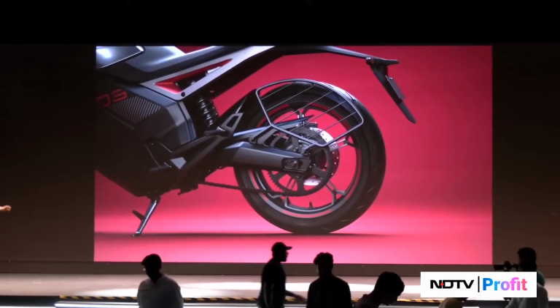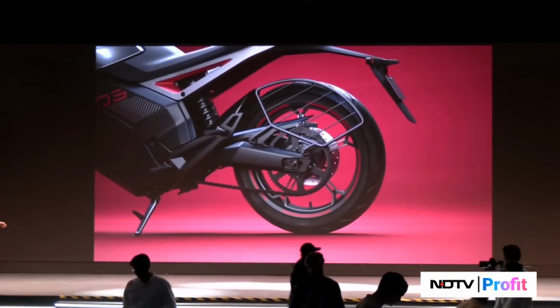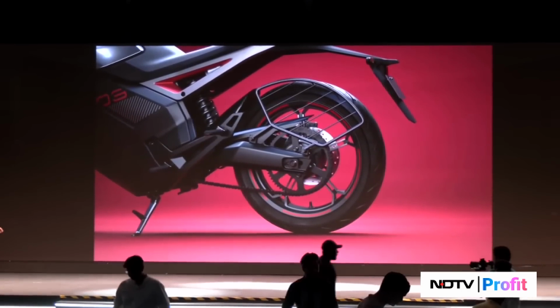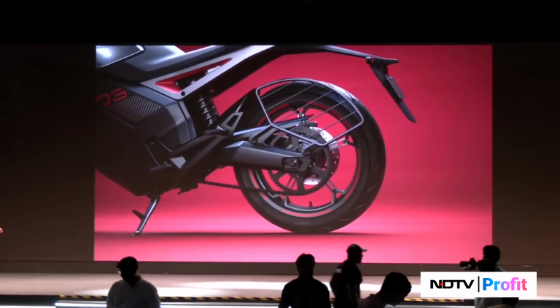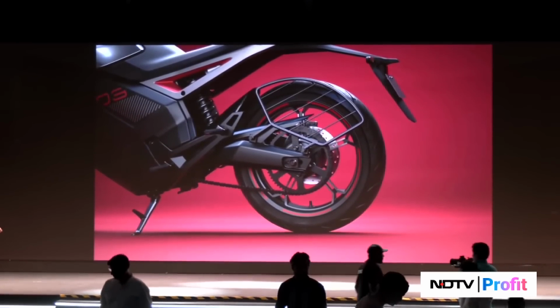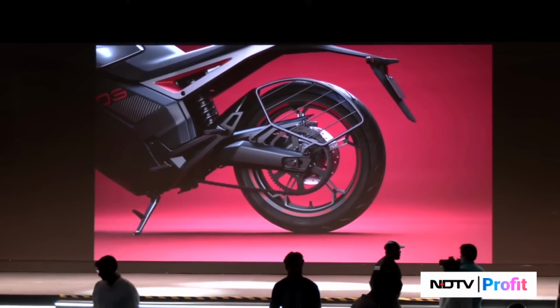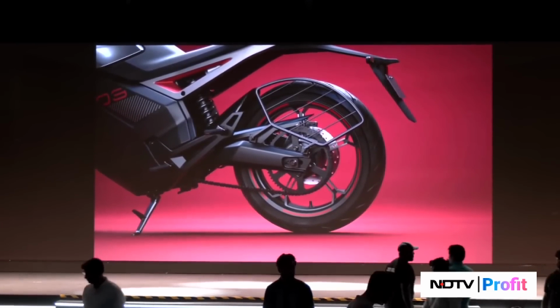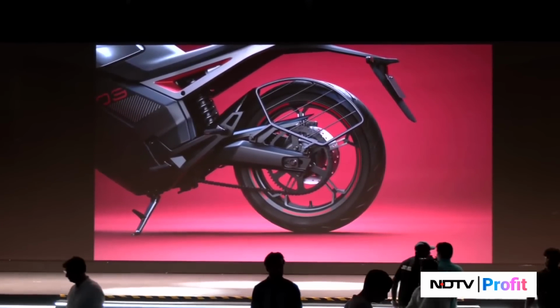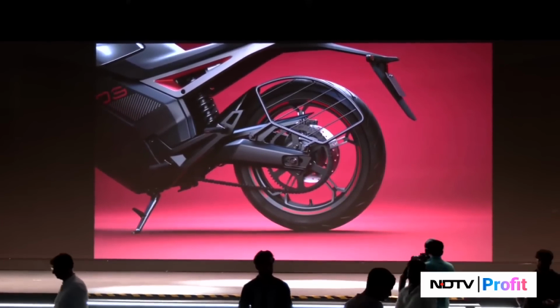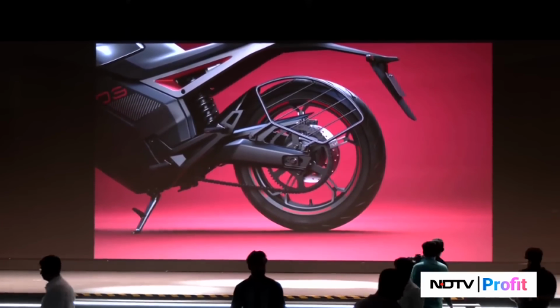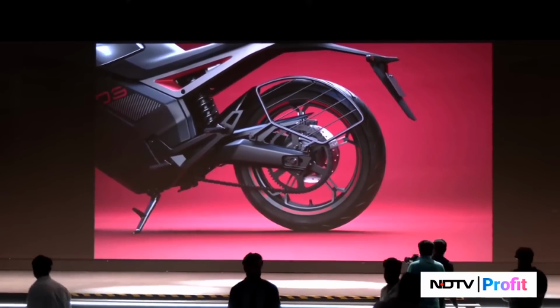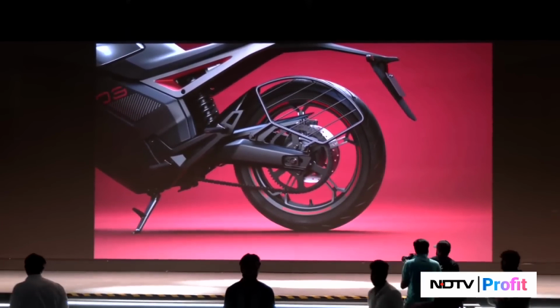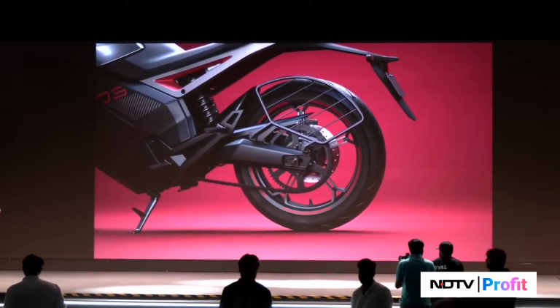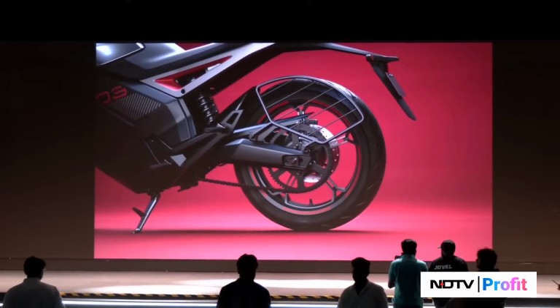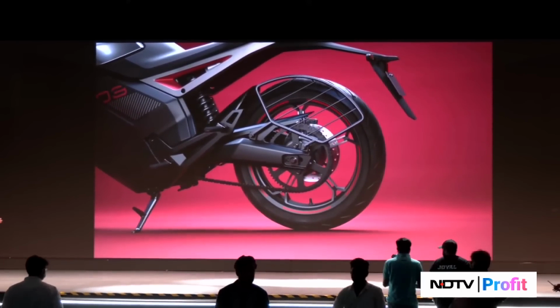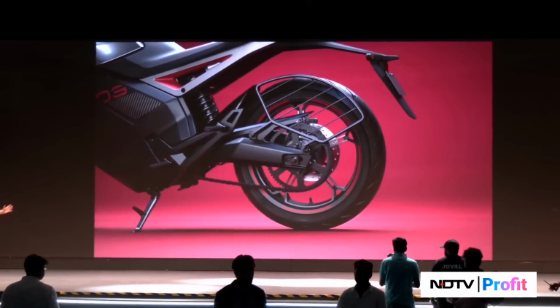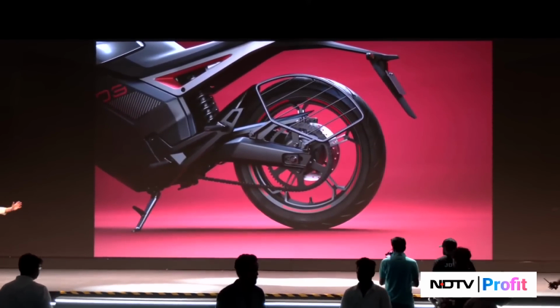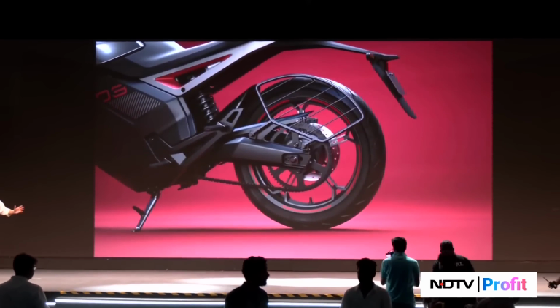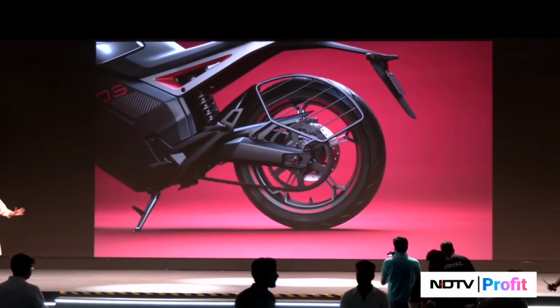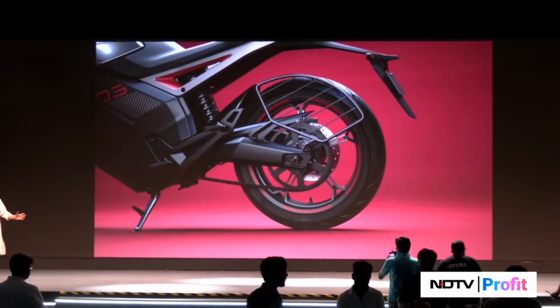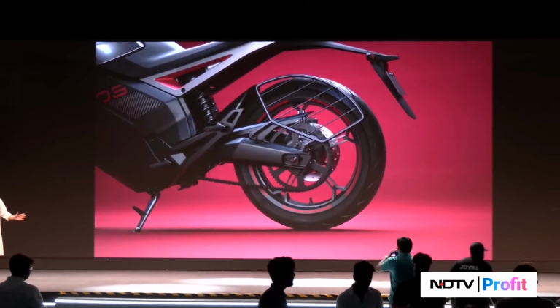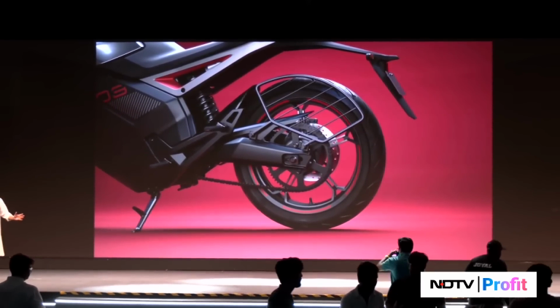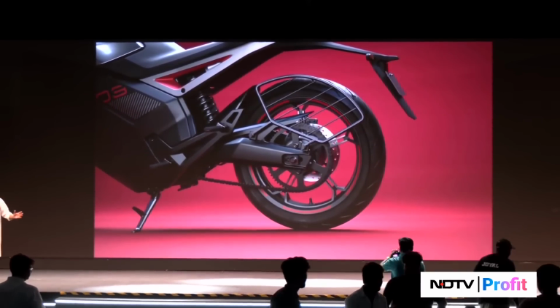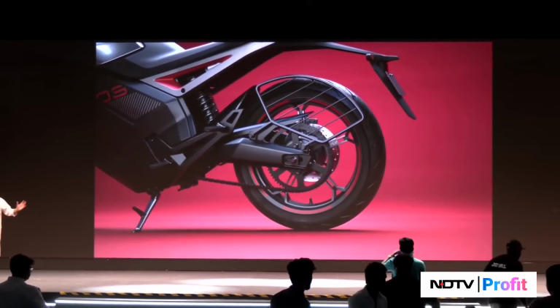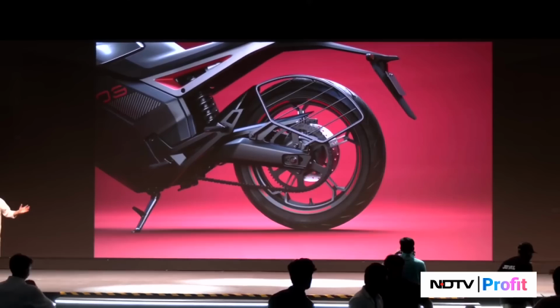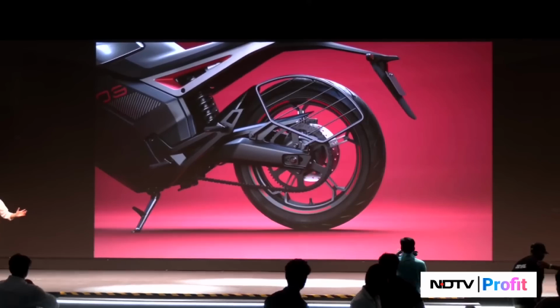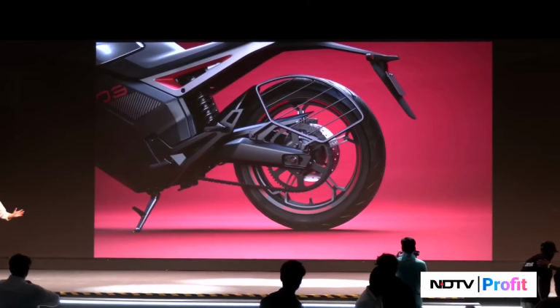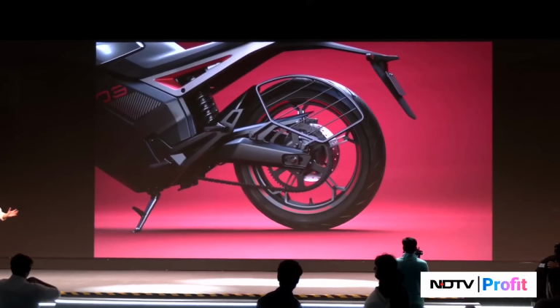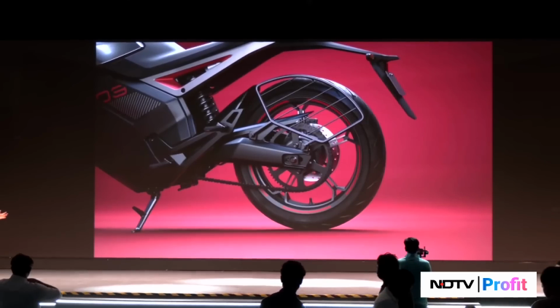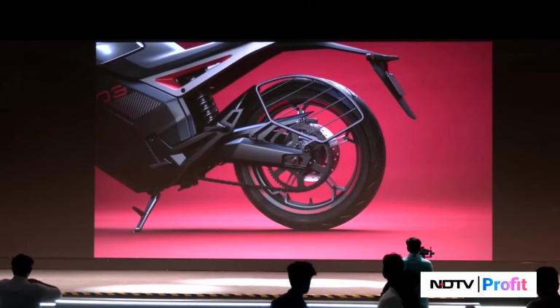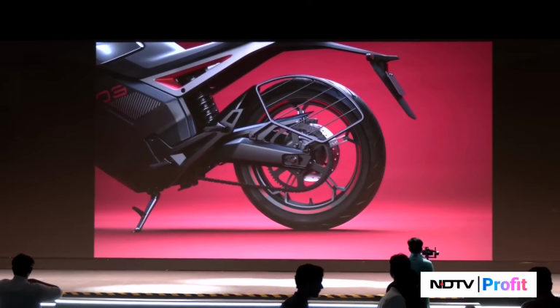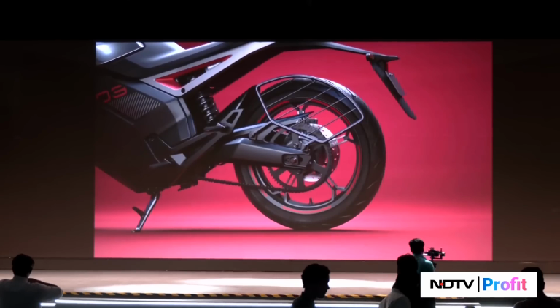Photo le le na. Or bhi bikes hain, sab ki sath me photo le le na. Bahut saari bikes hain stage pe aane waali hain.